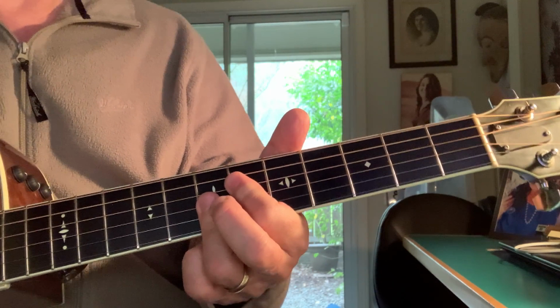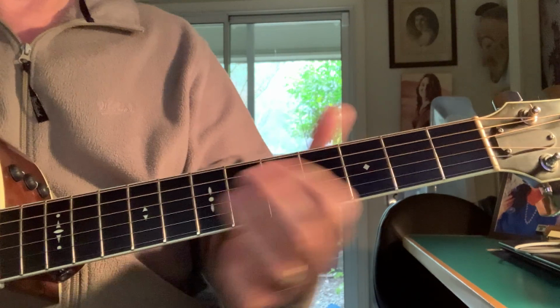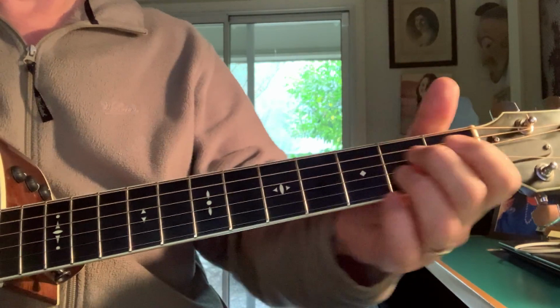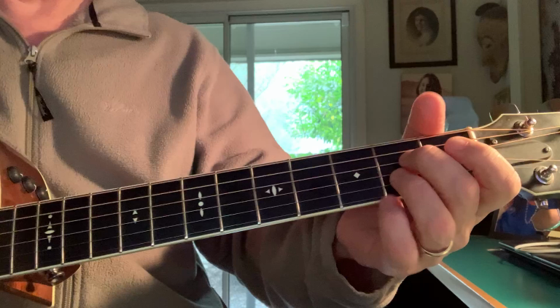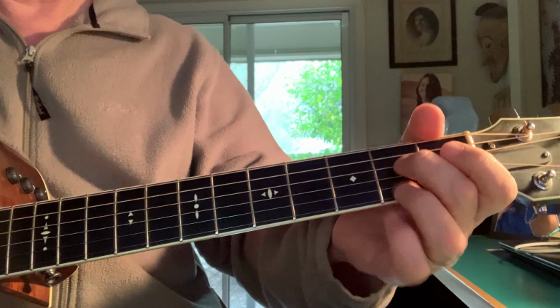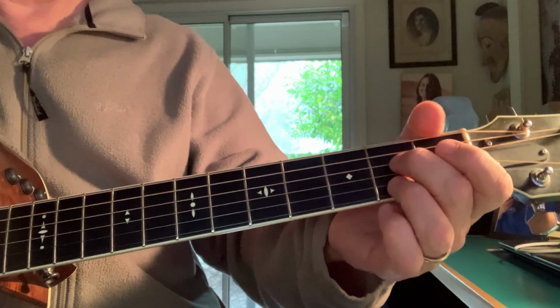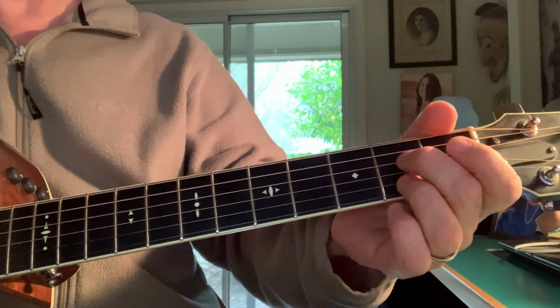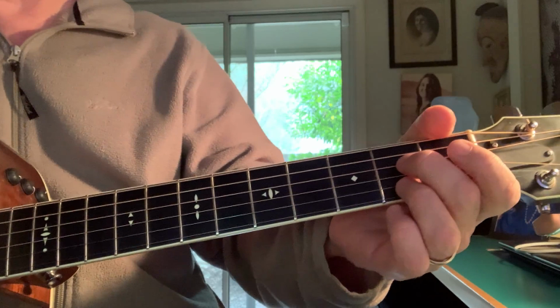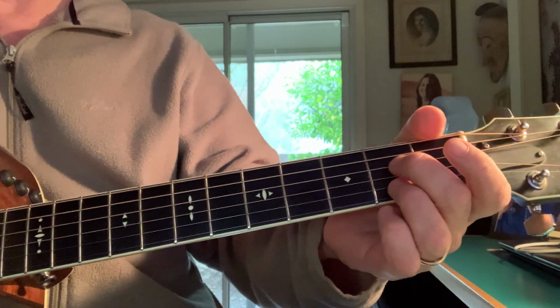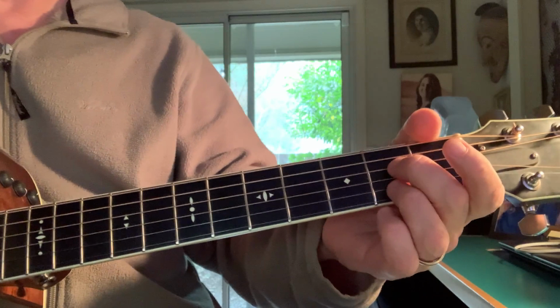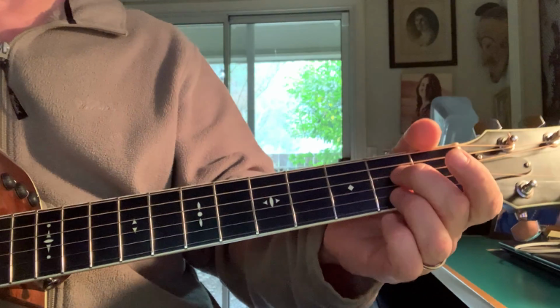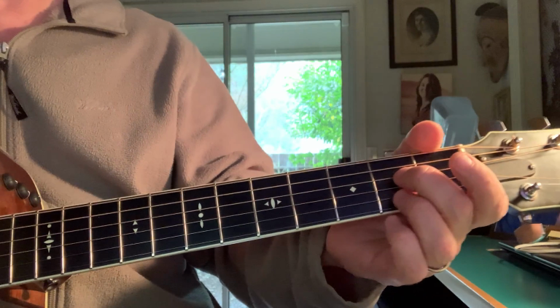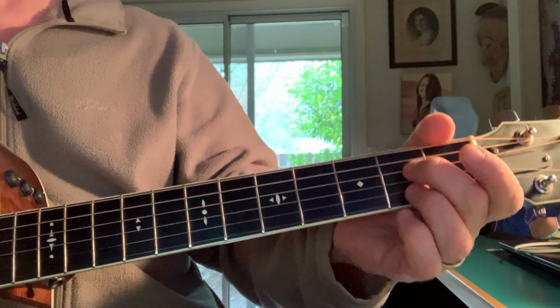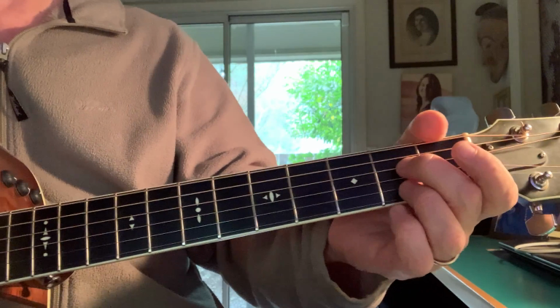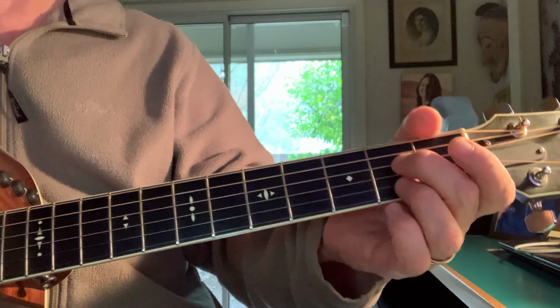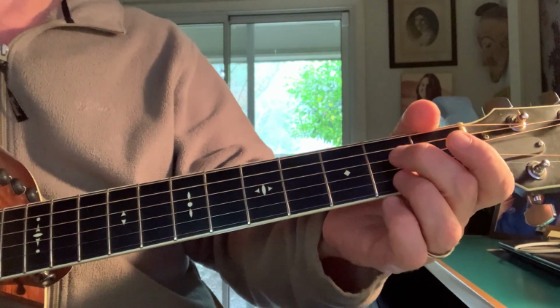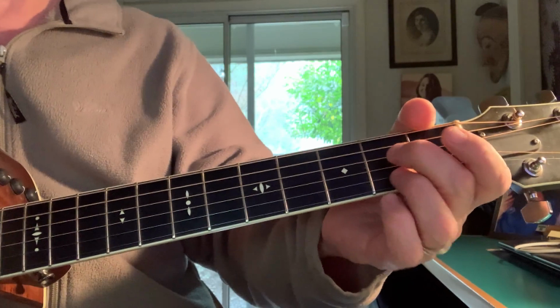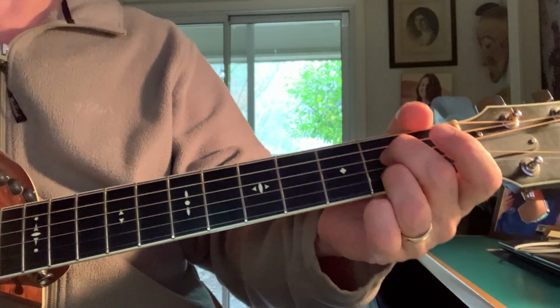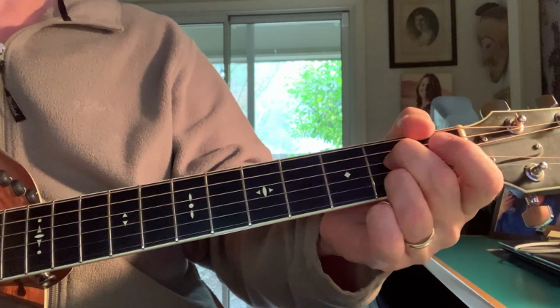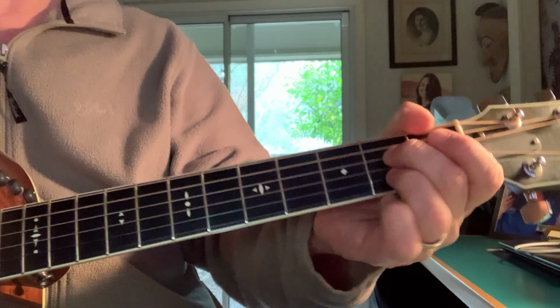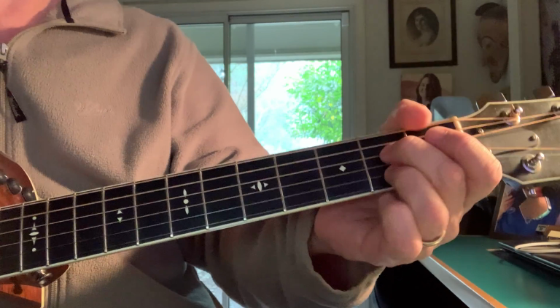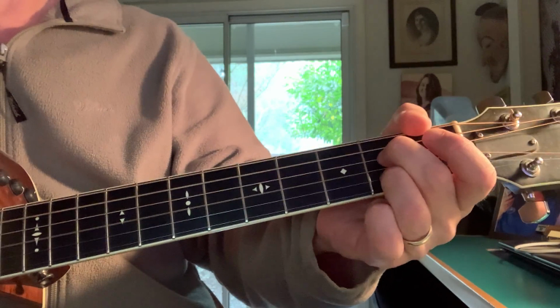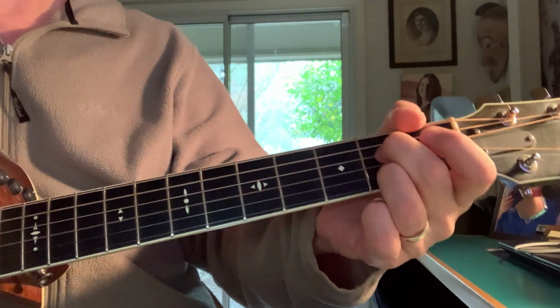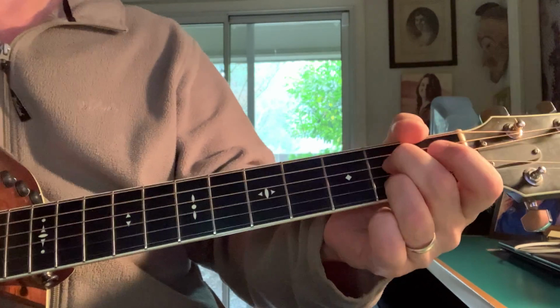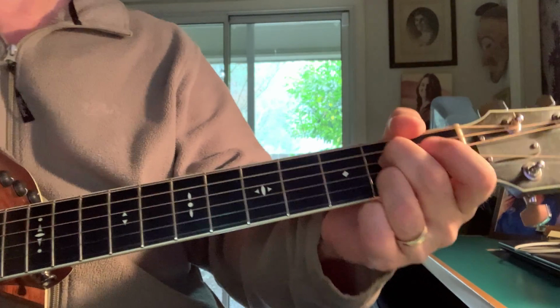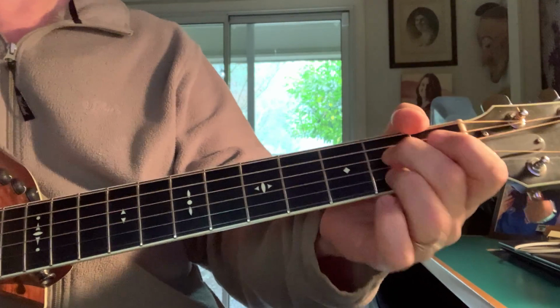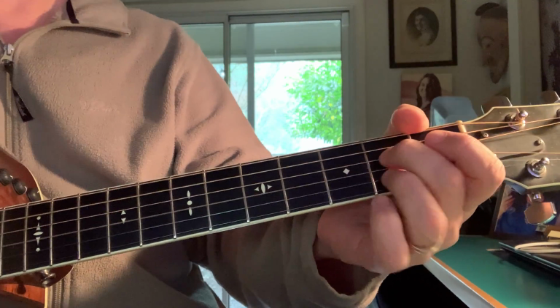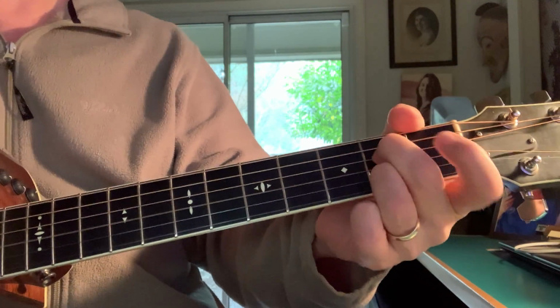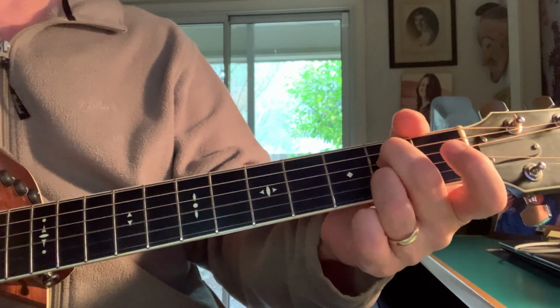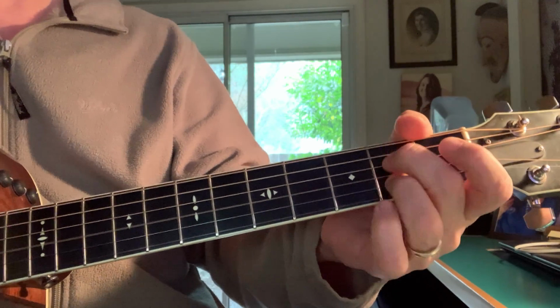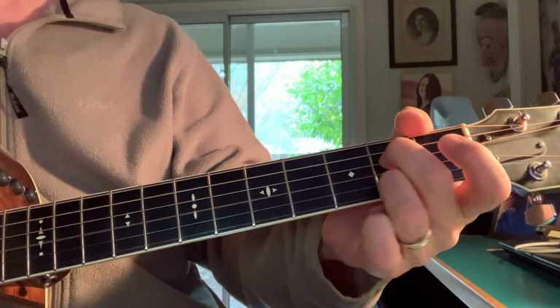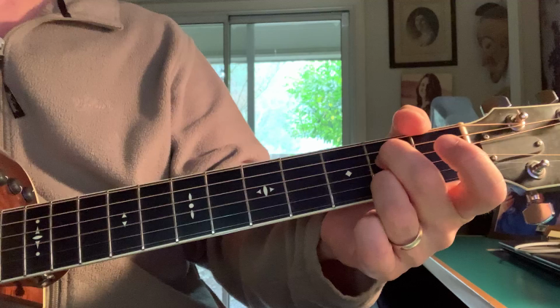So for example you get a tune that sounds like this. This is a D9 chord.